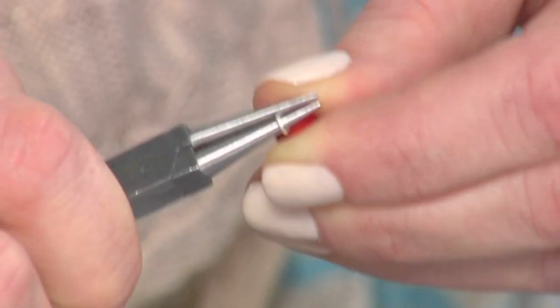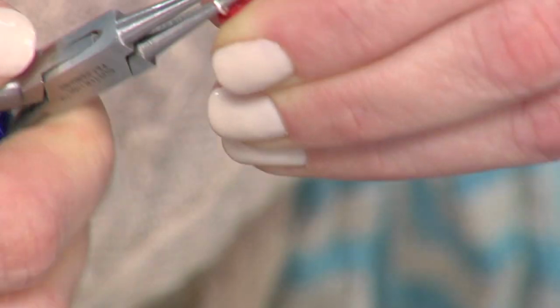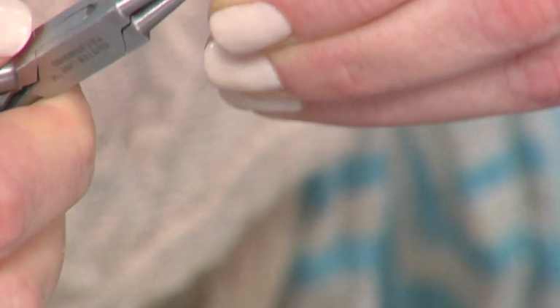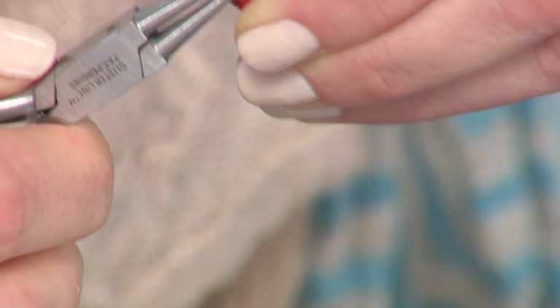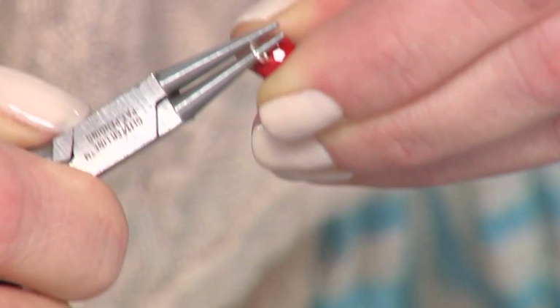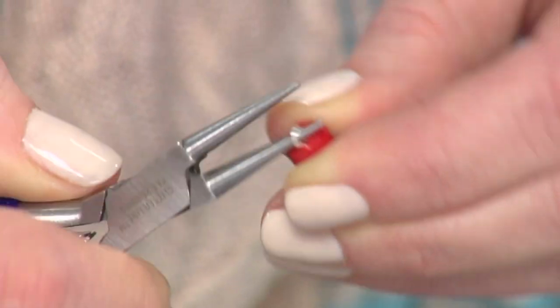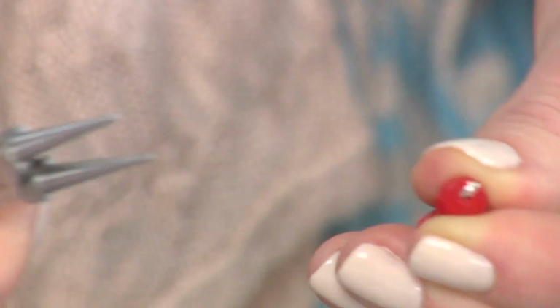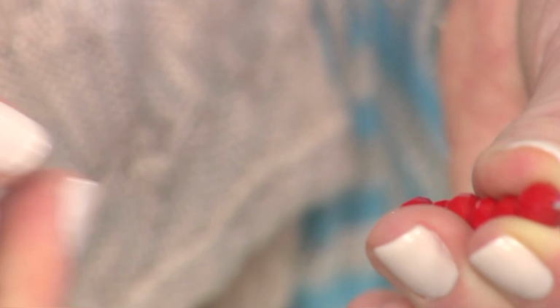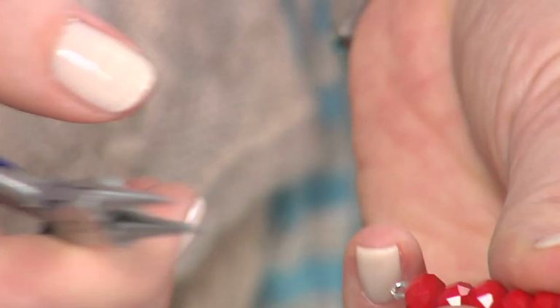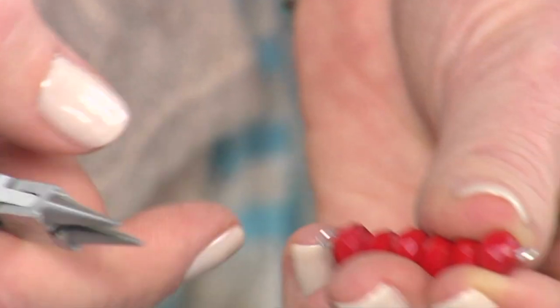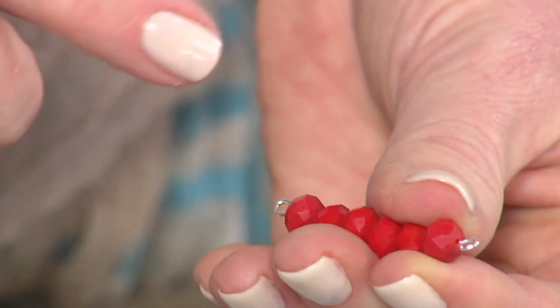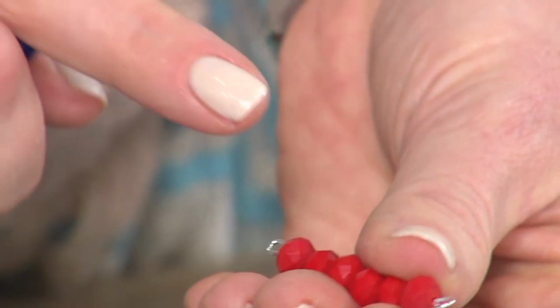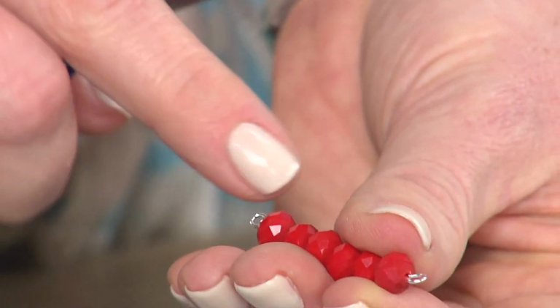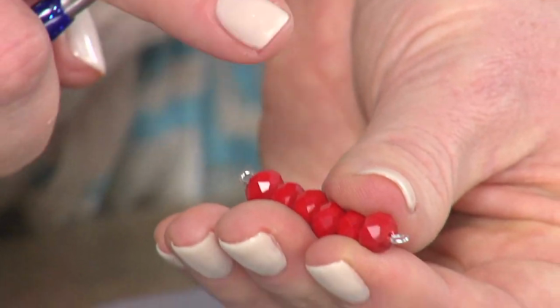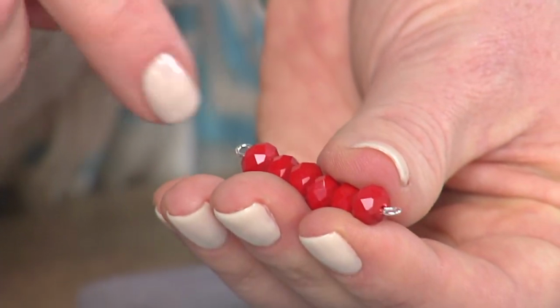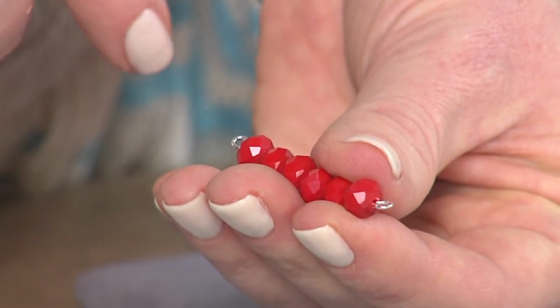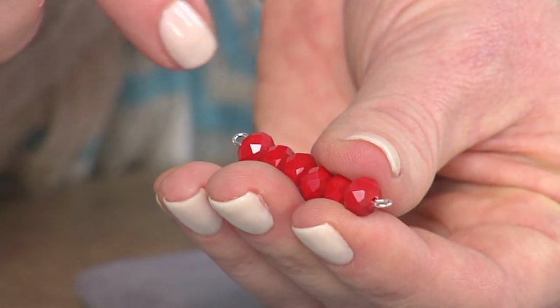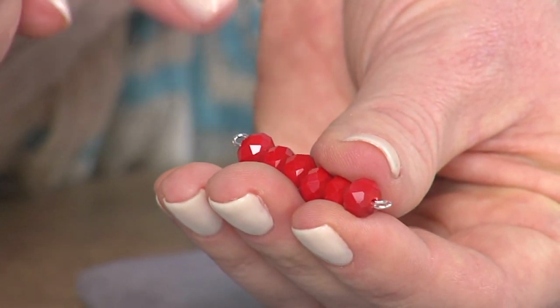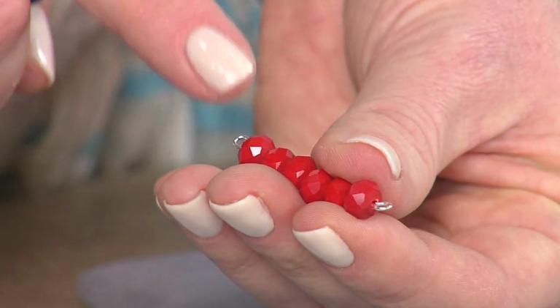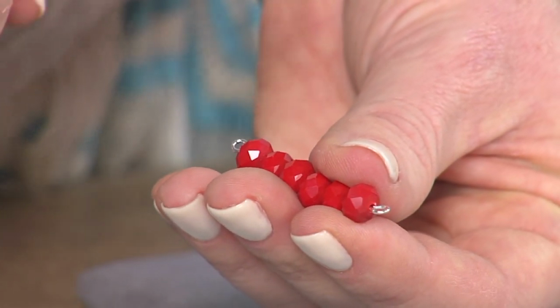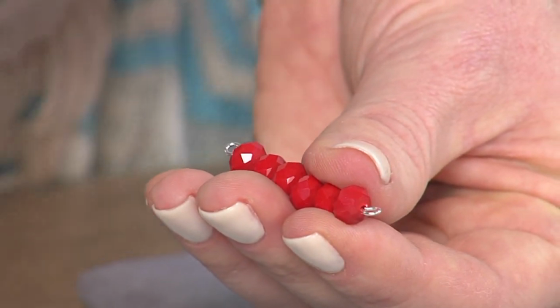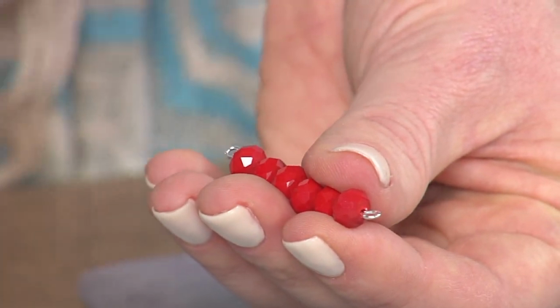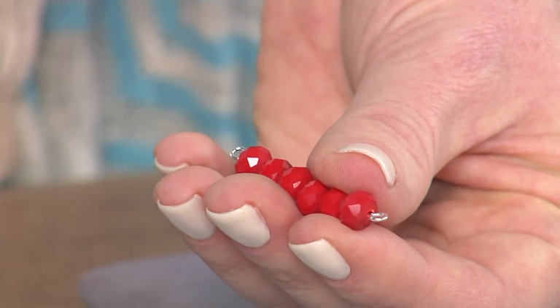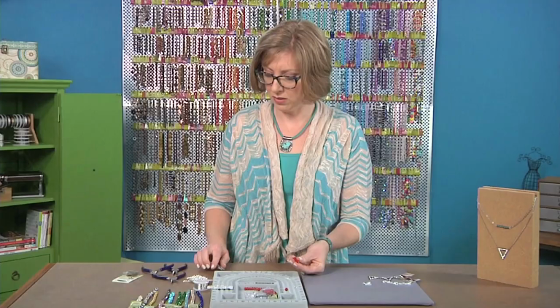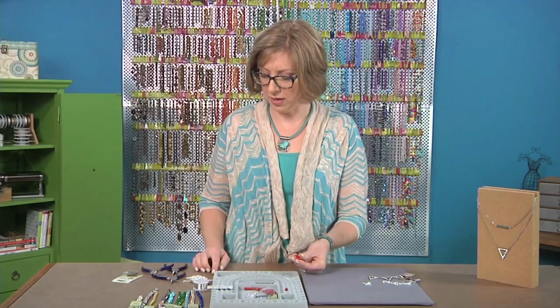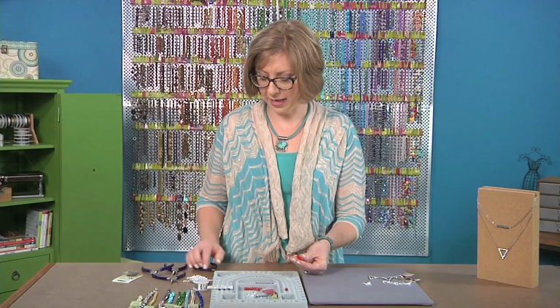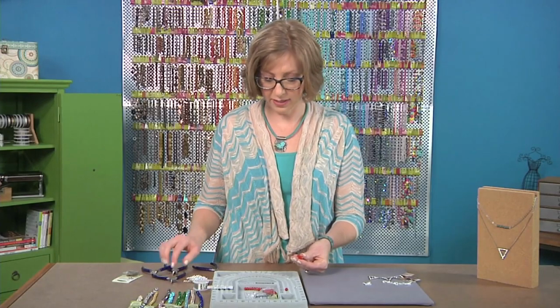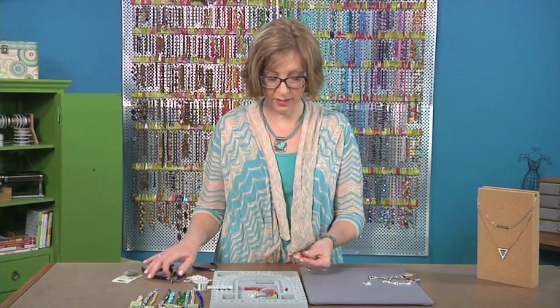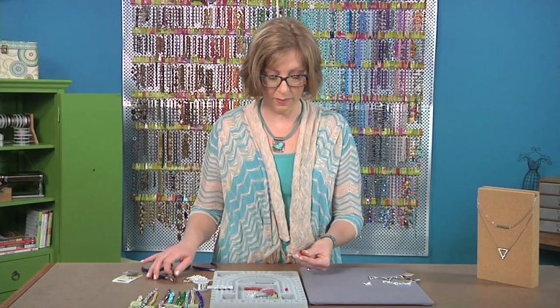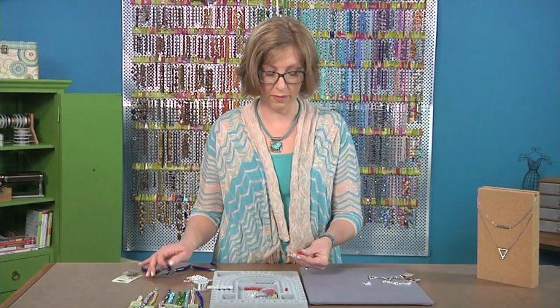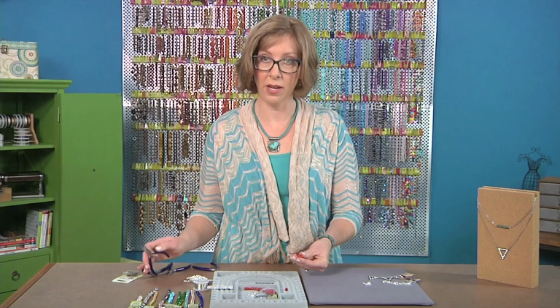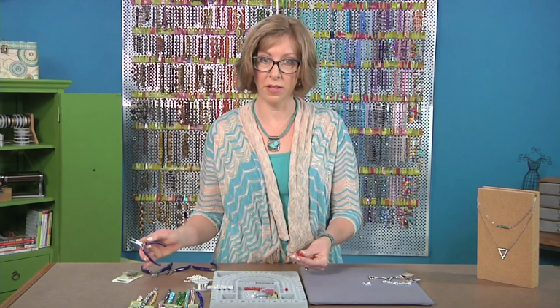One thing to keep in mind is just that your loops are facing the same direction, the same plane, so that it hangs nicely in the middle of your necklace.